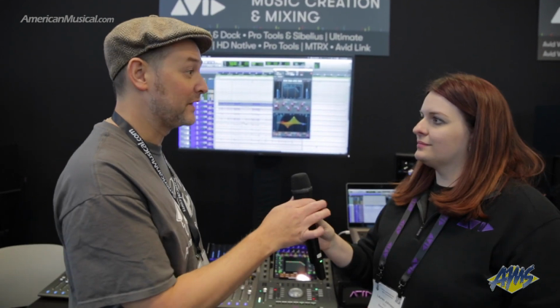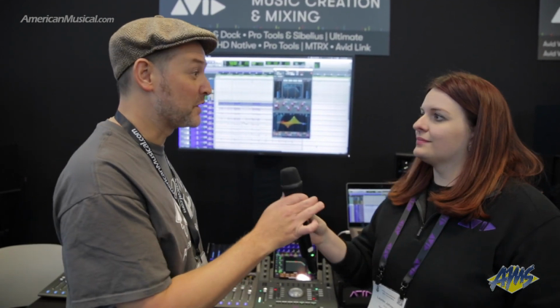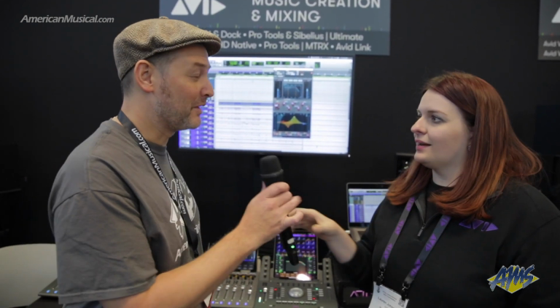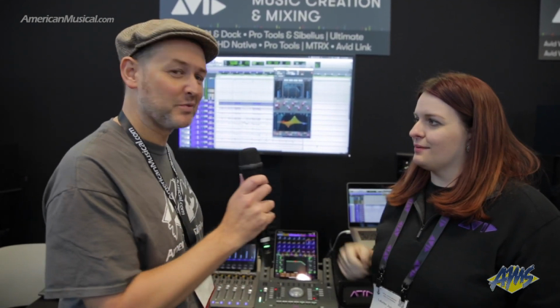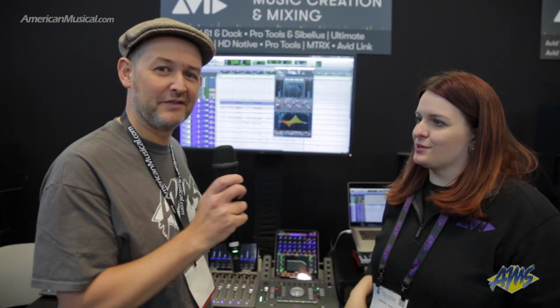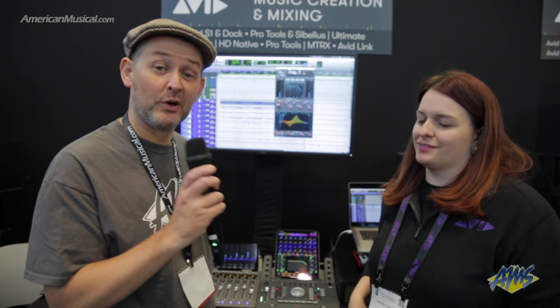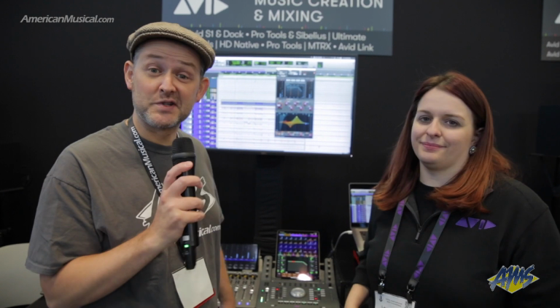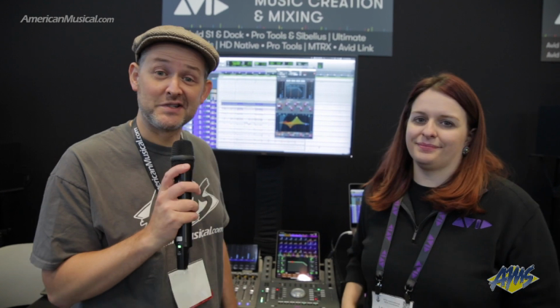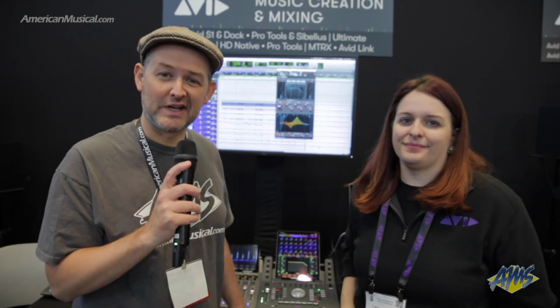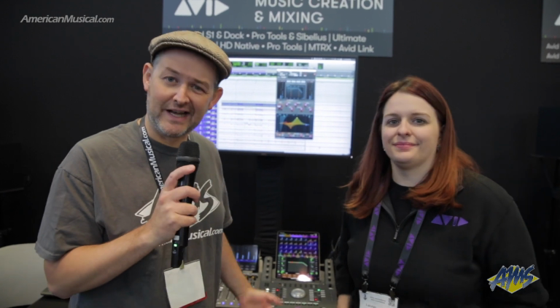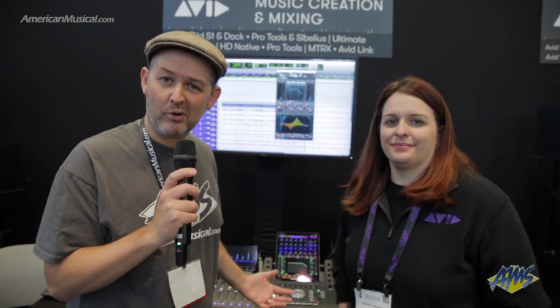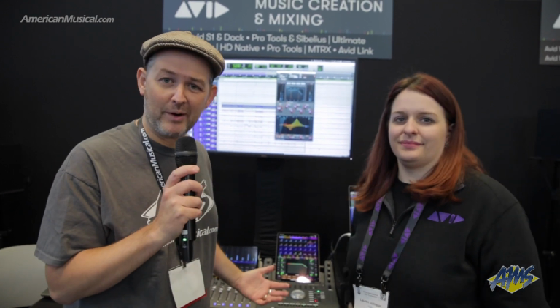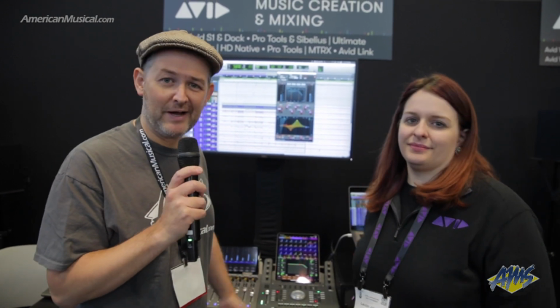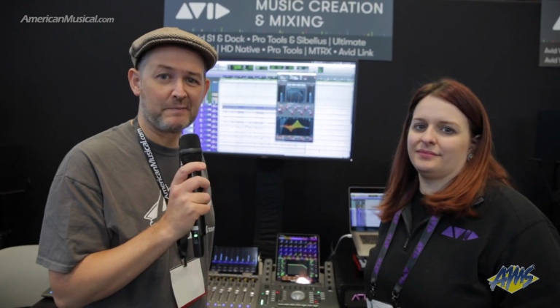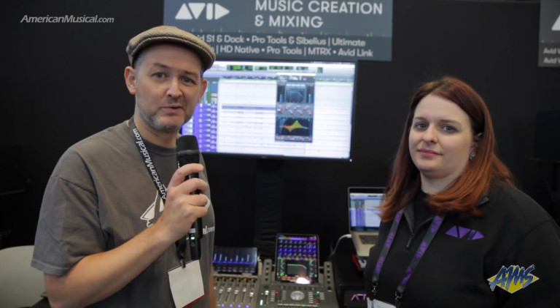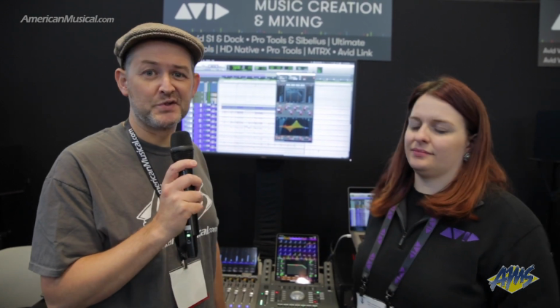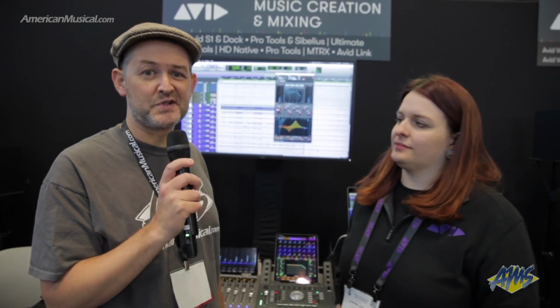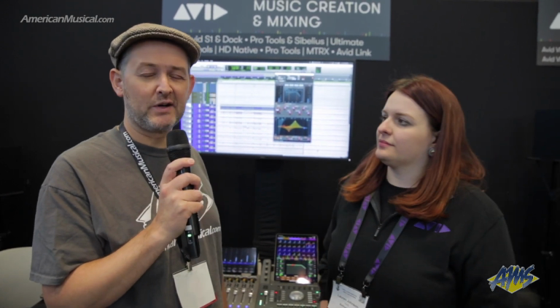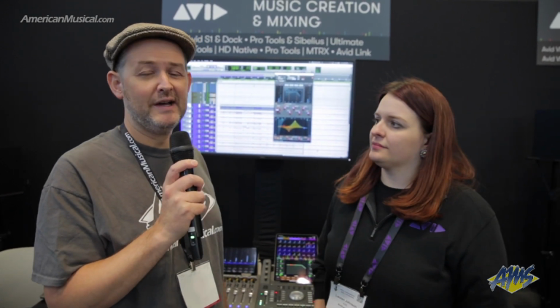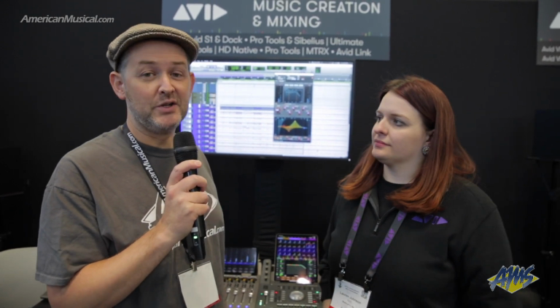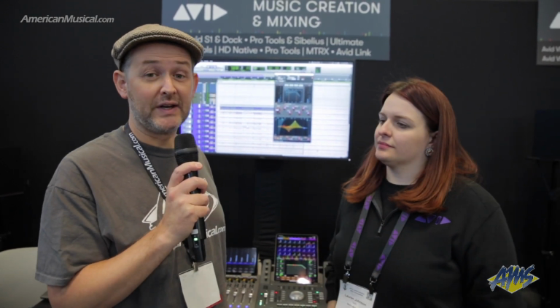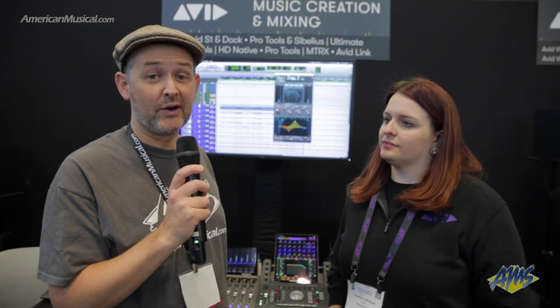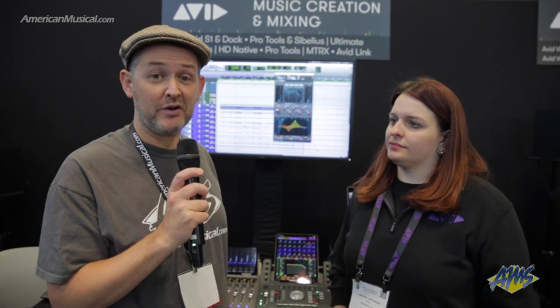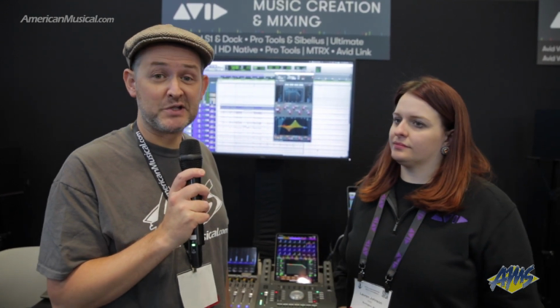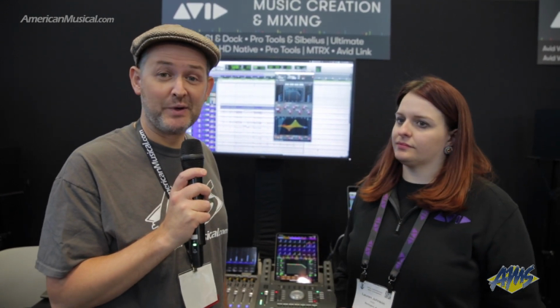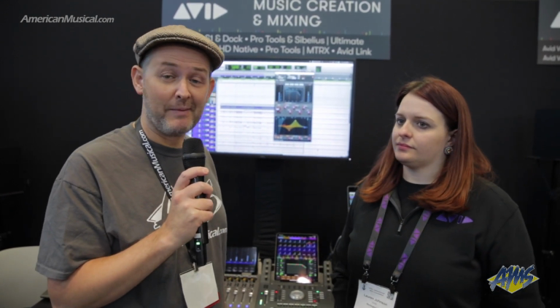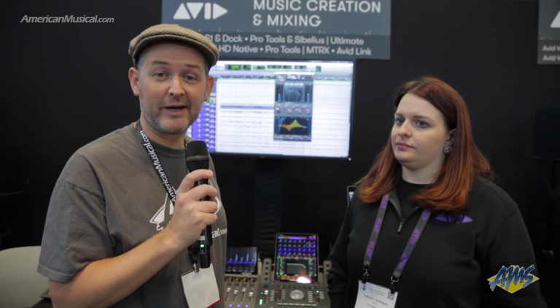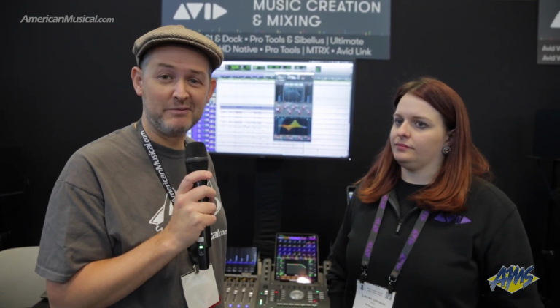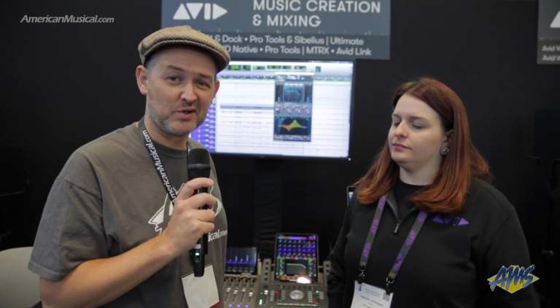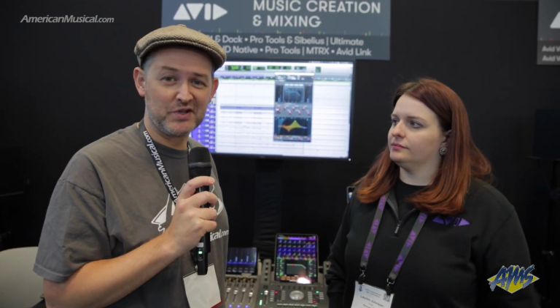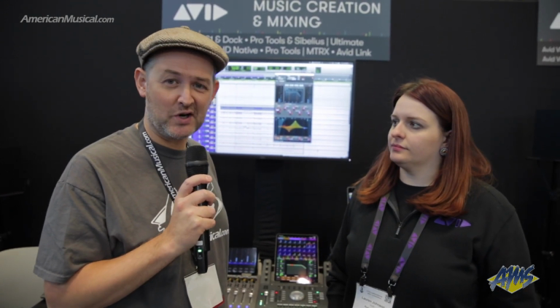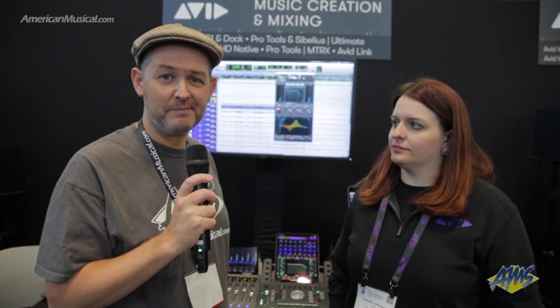Thank you so much. If you're interested in checking out more about the Pro Tools dock, you can head on over to AmericanMusical.com.